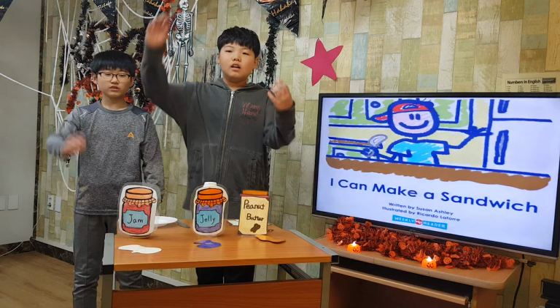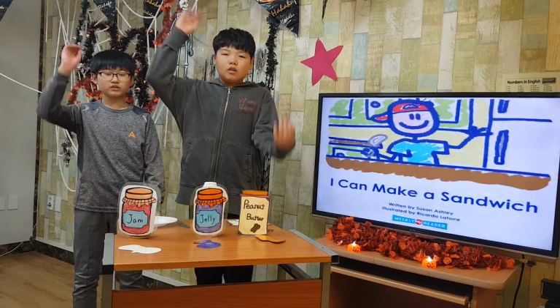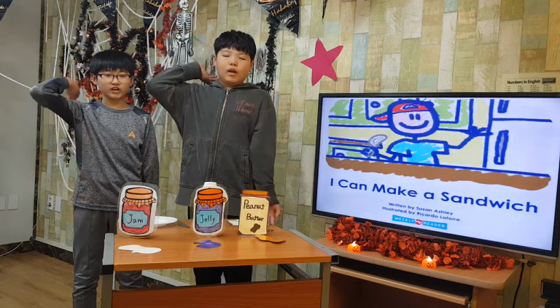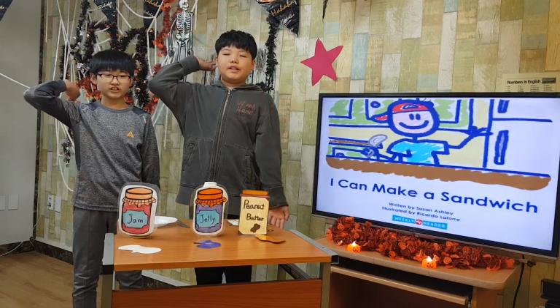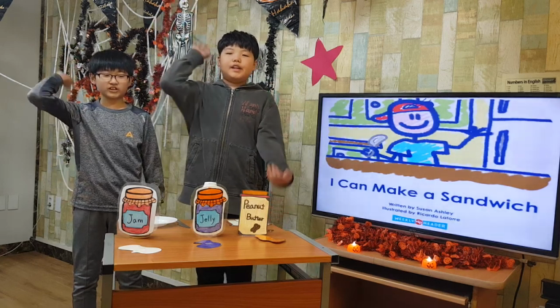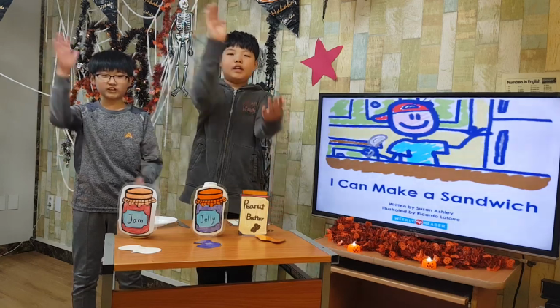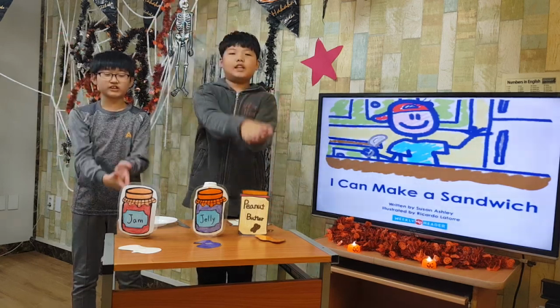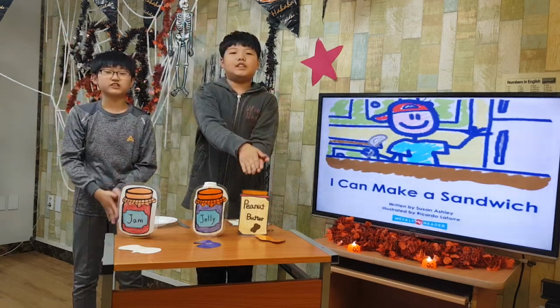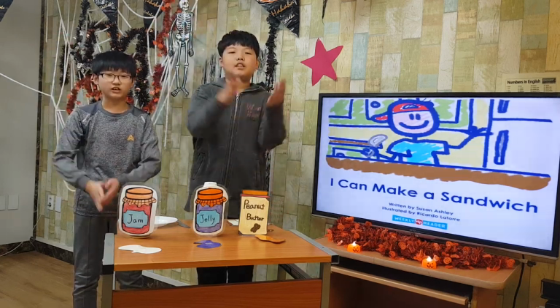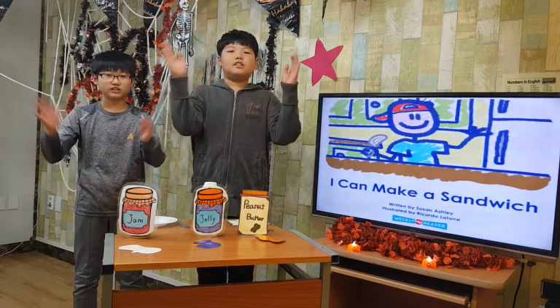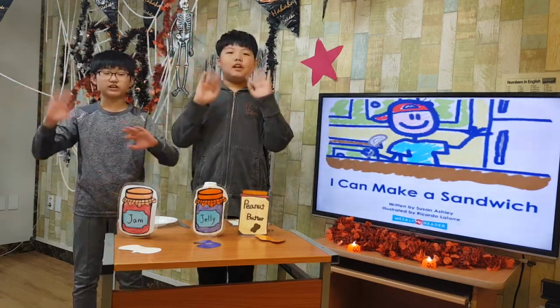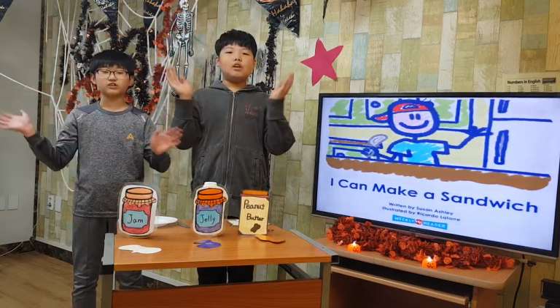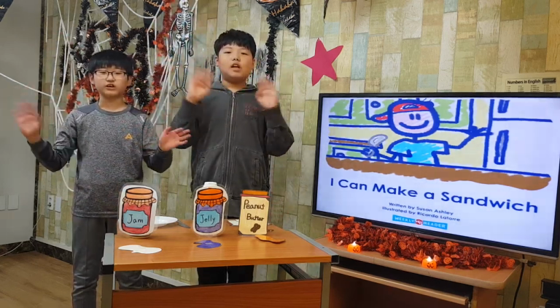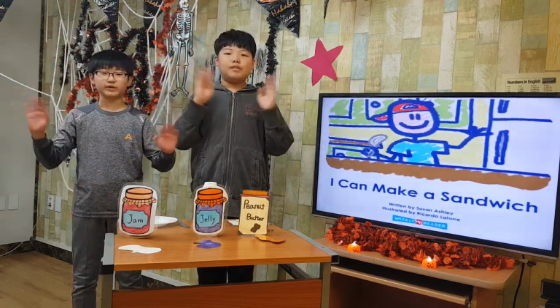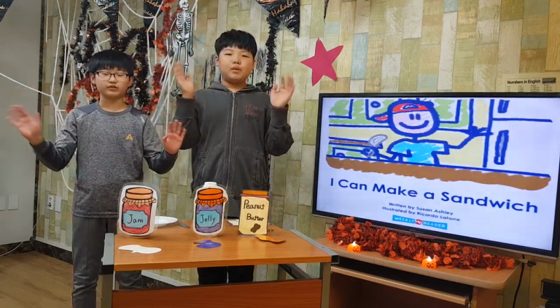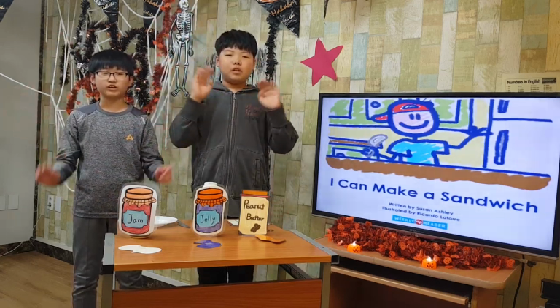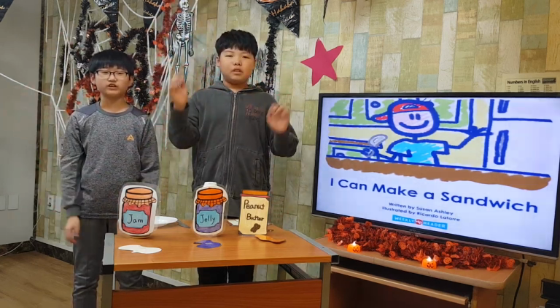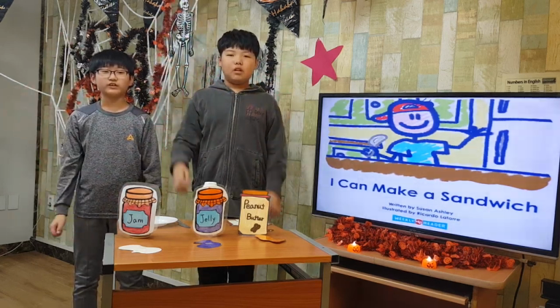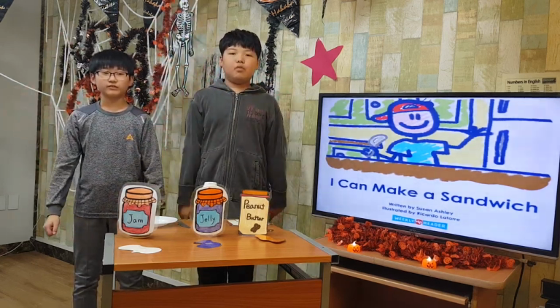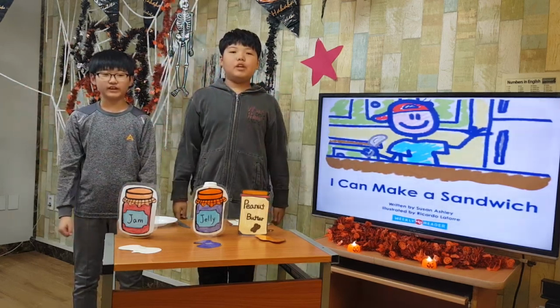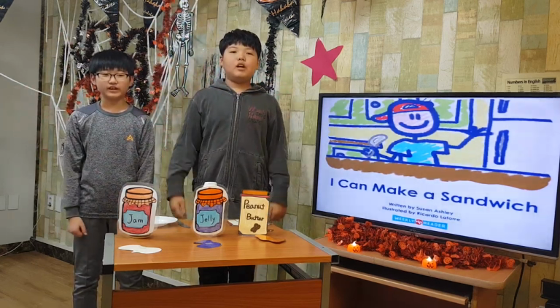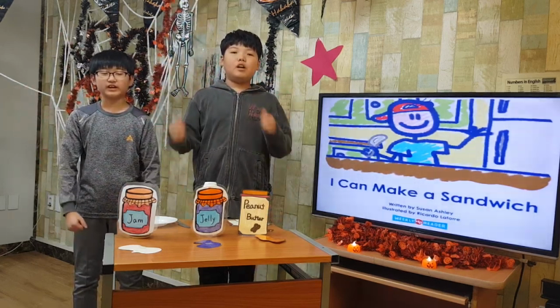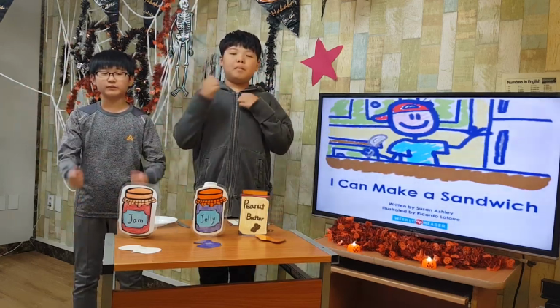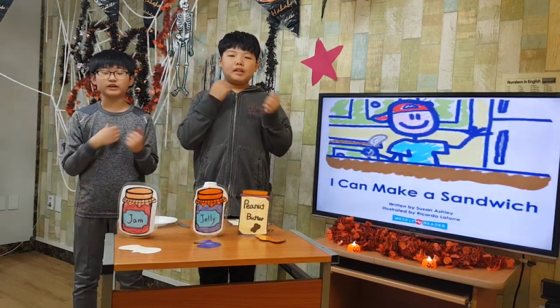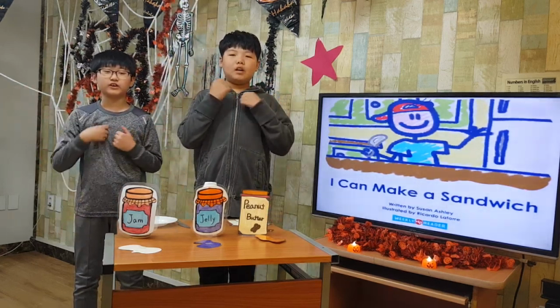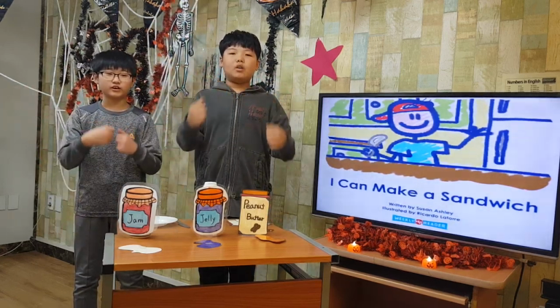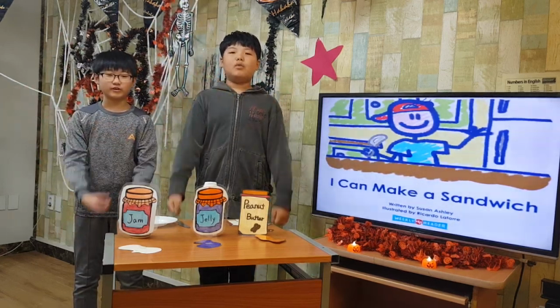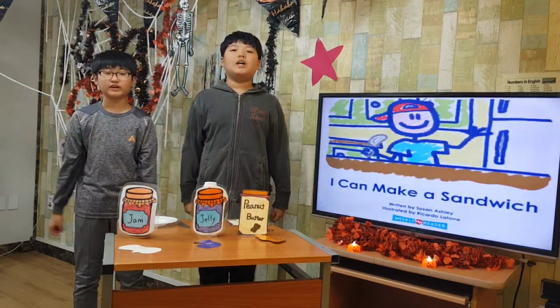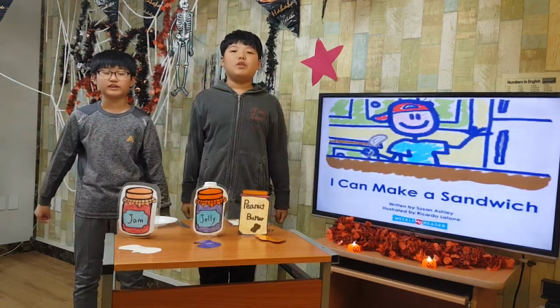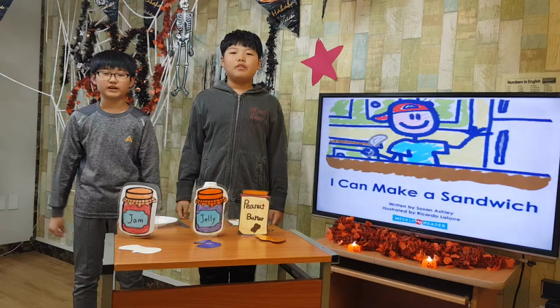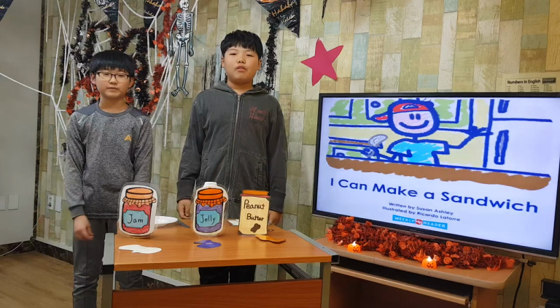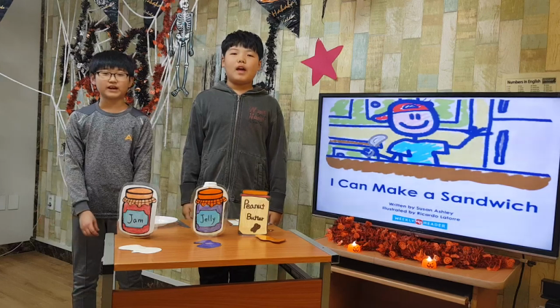Ready, action! Hello everyone! We are Mango, we will play.